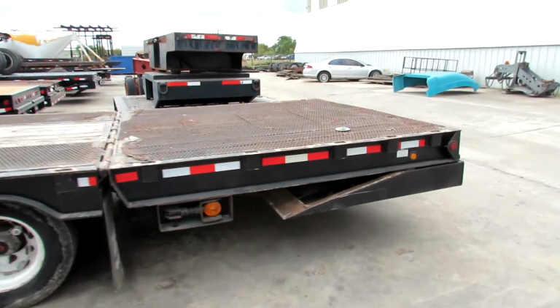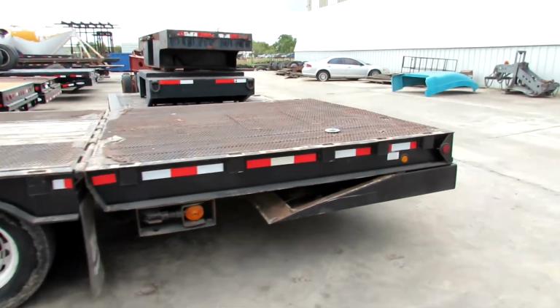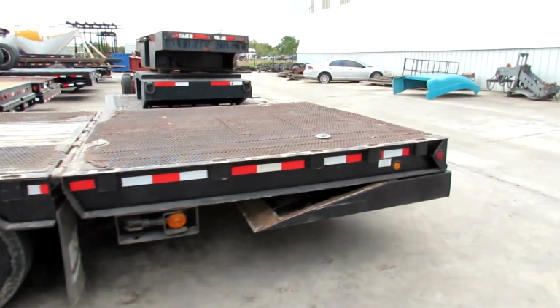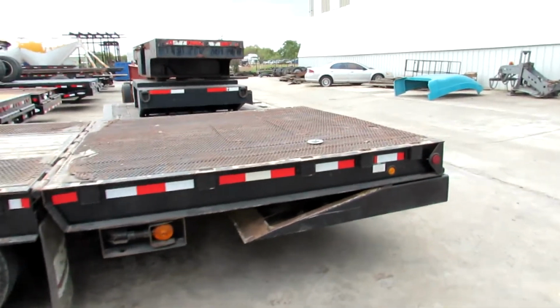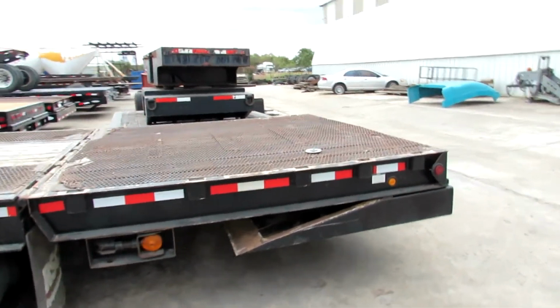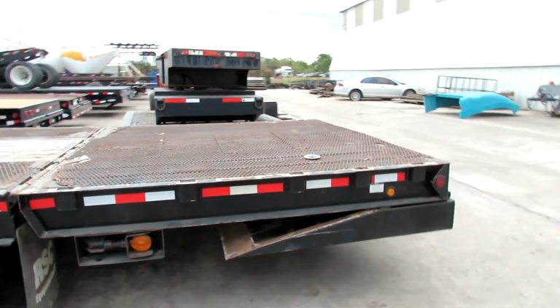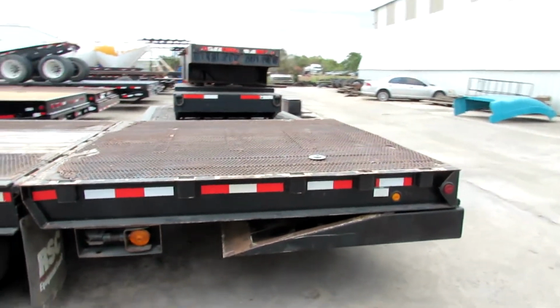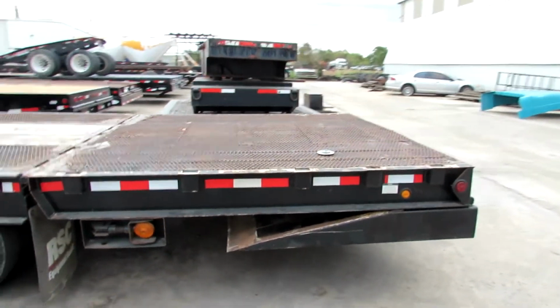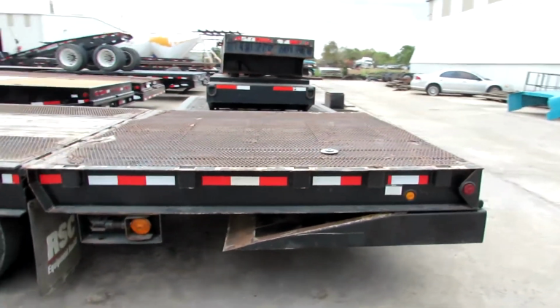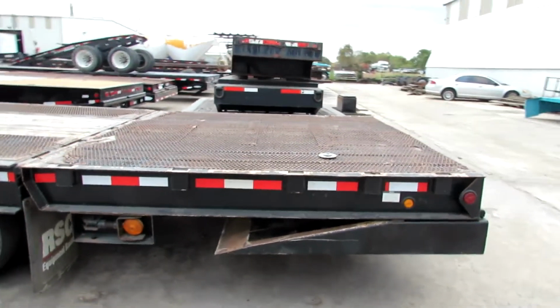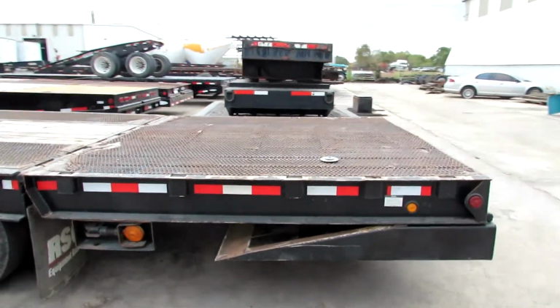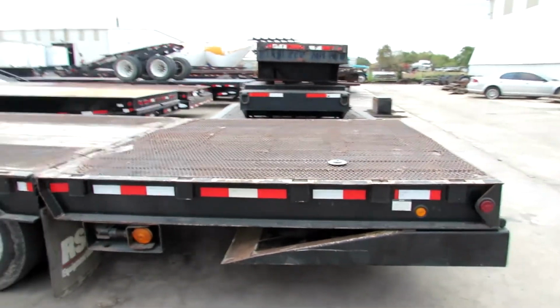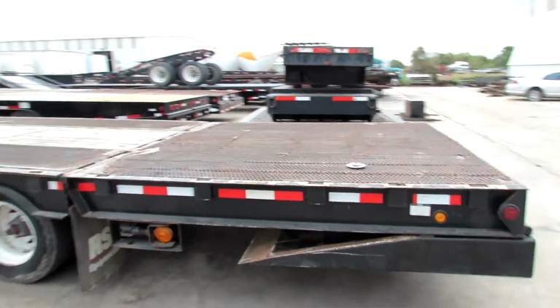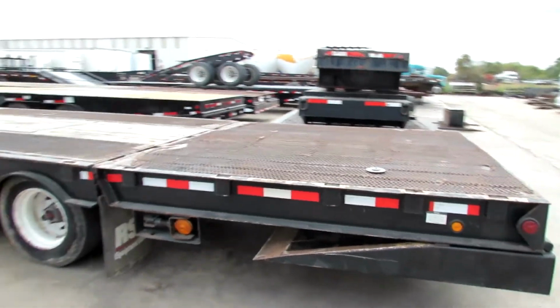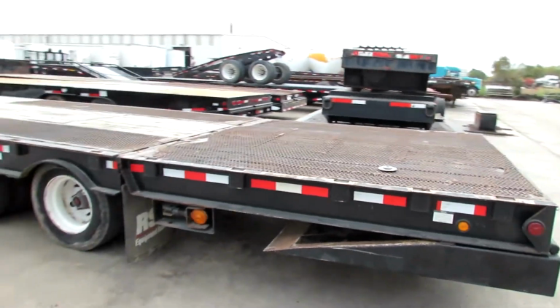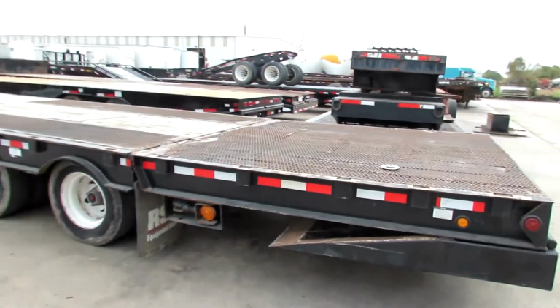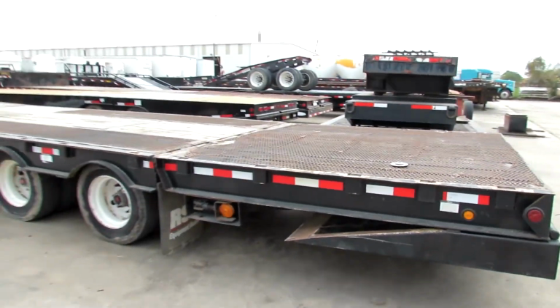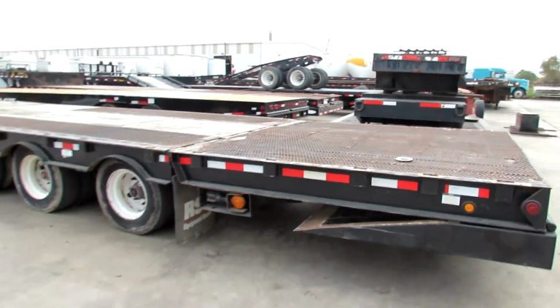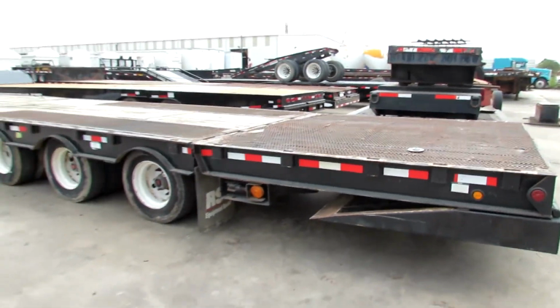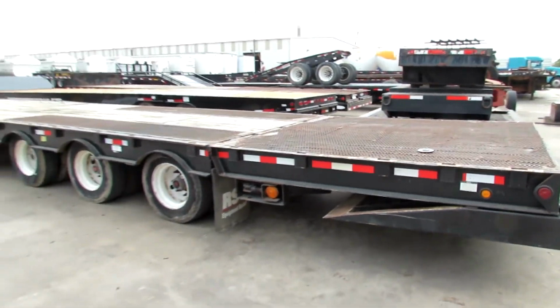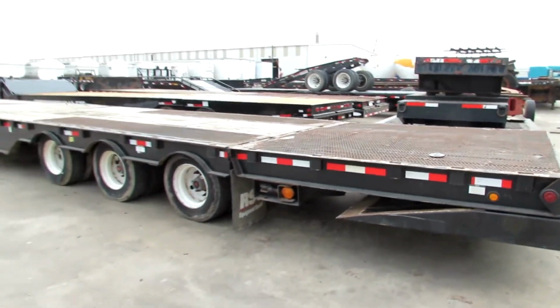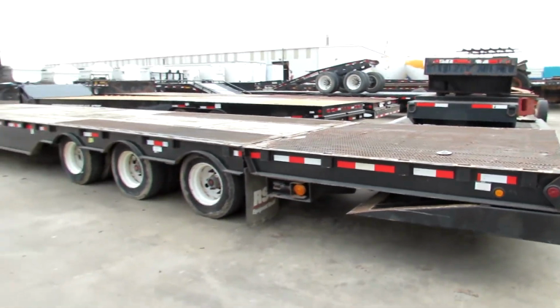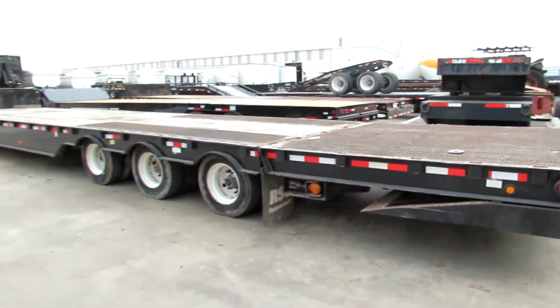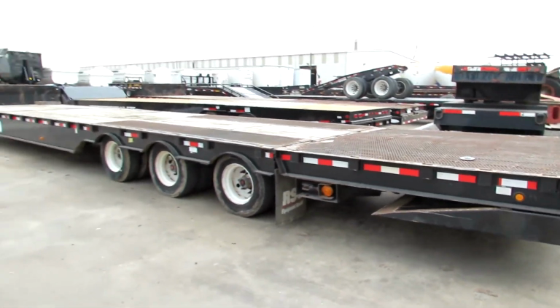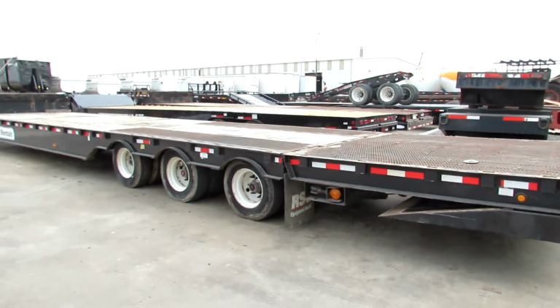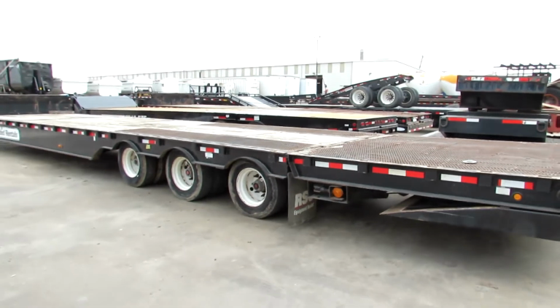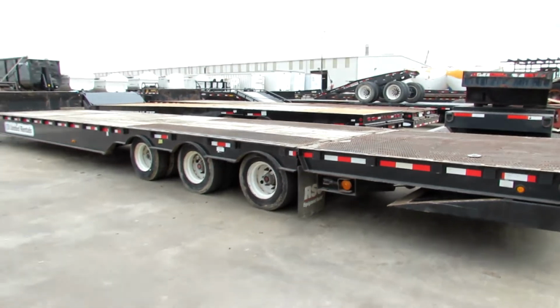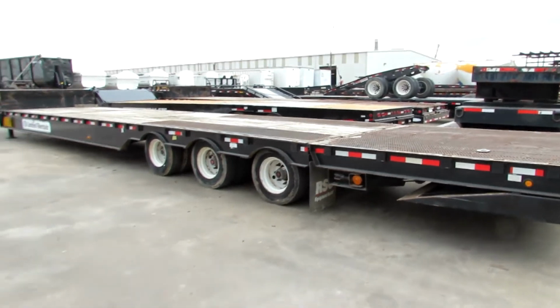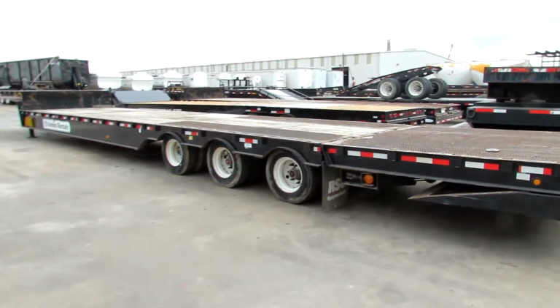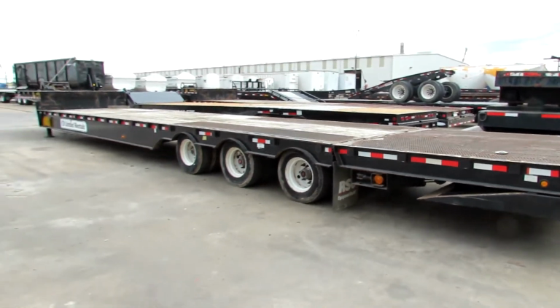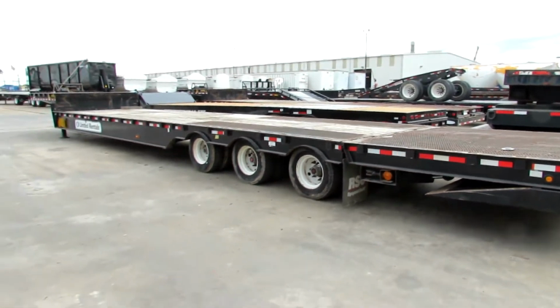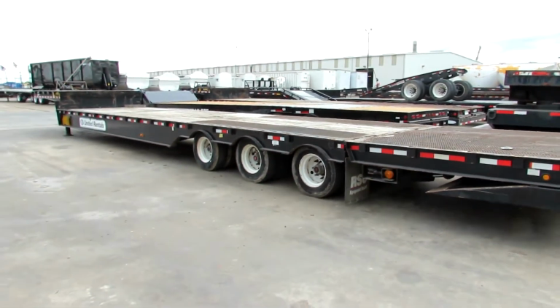It is ready to go. We have several HydraTales in stock — some are triaxles, some are tandems.